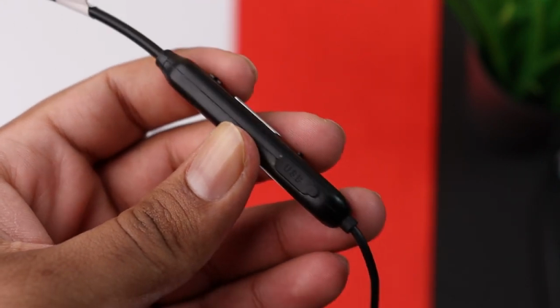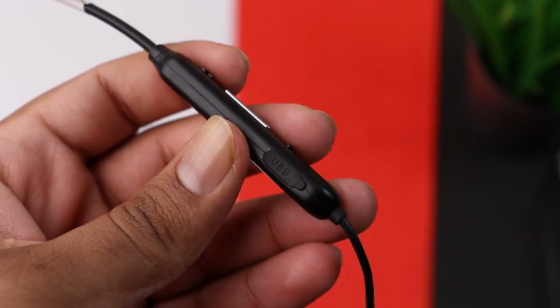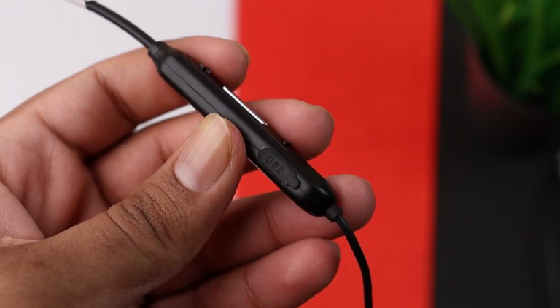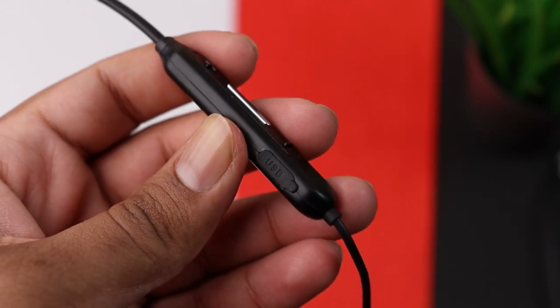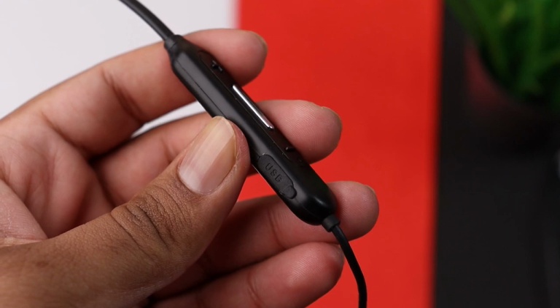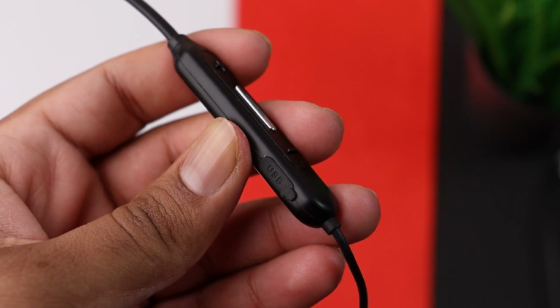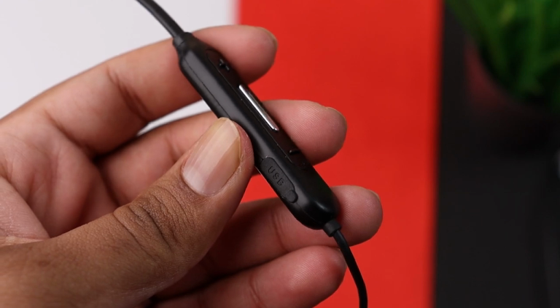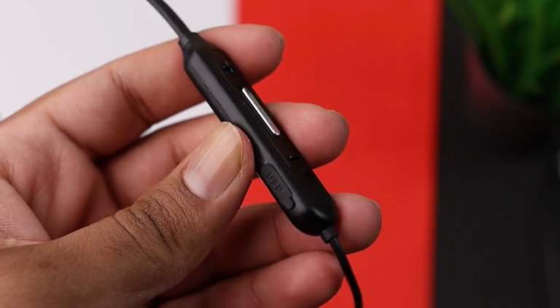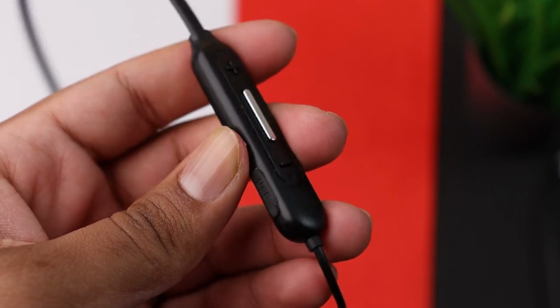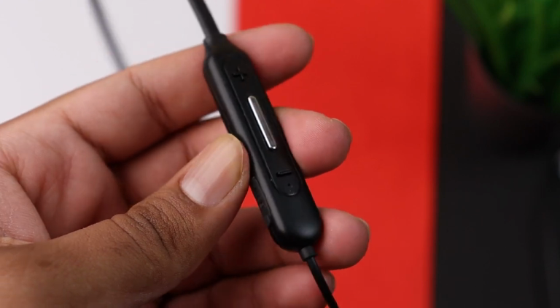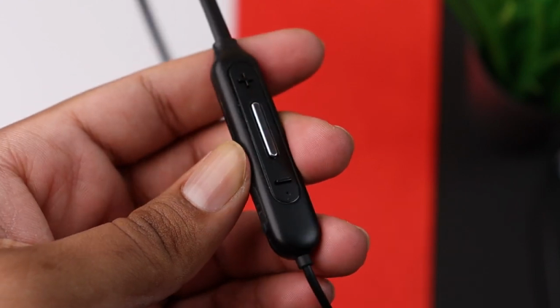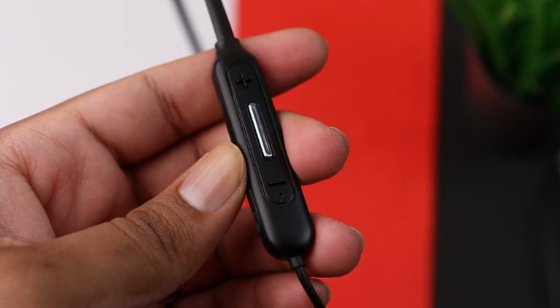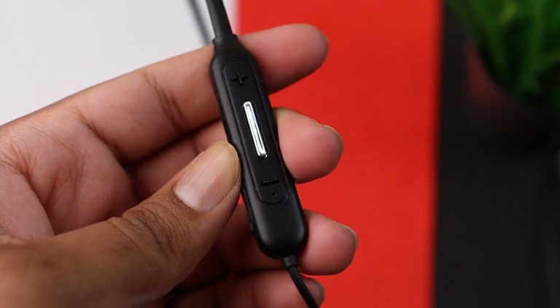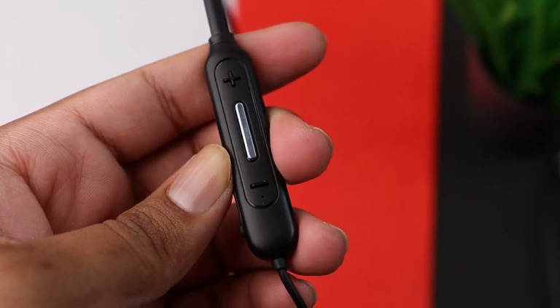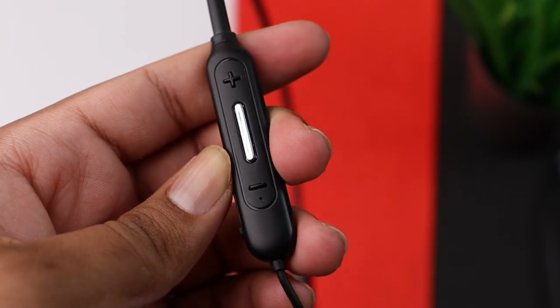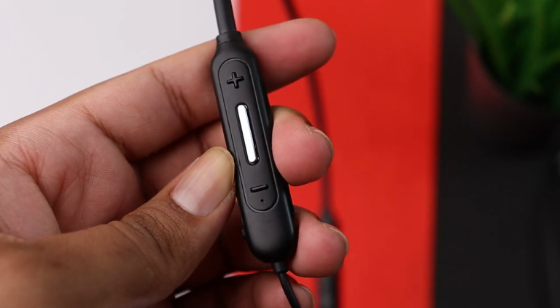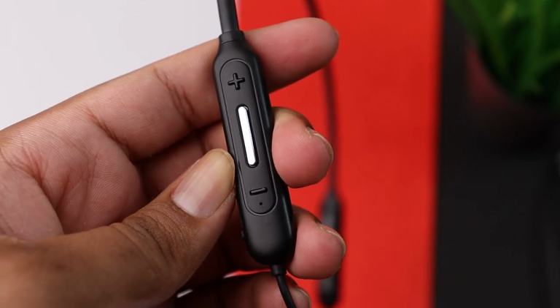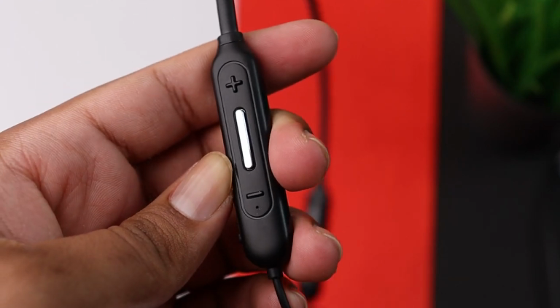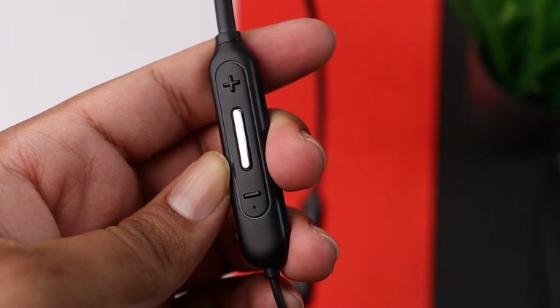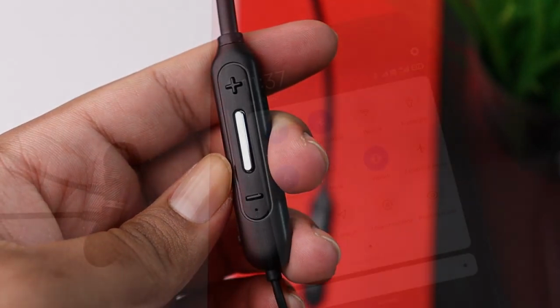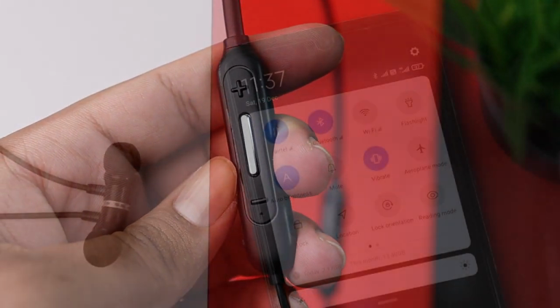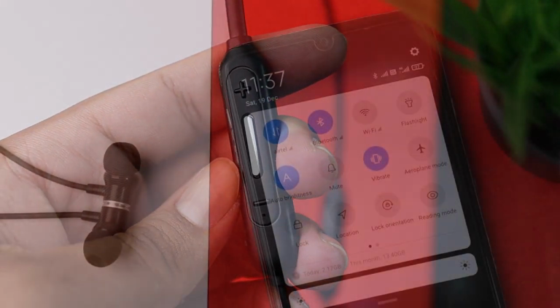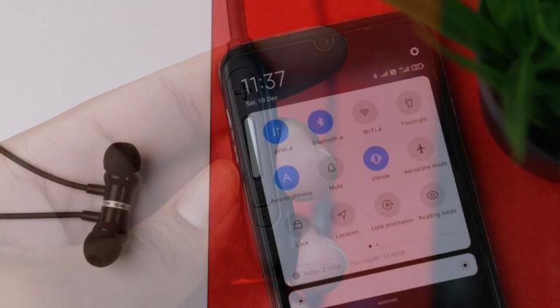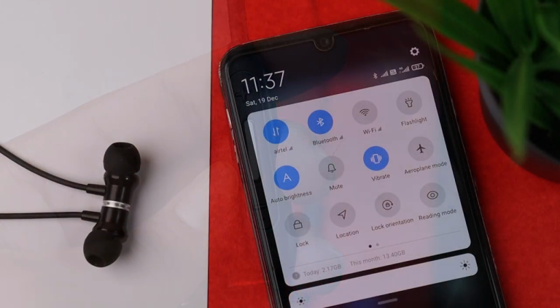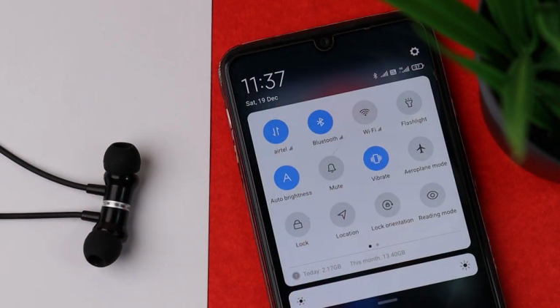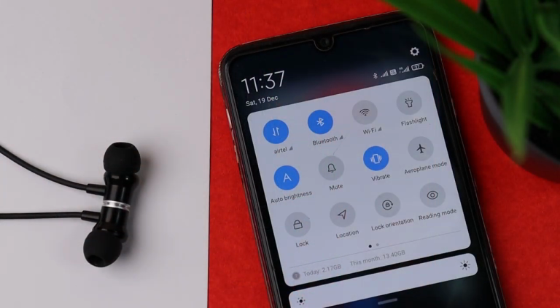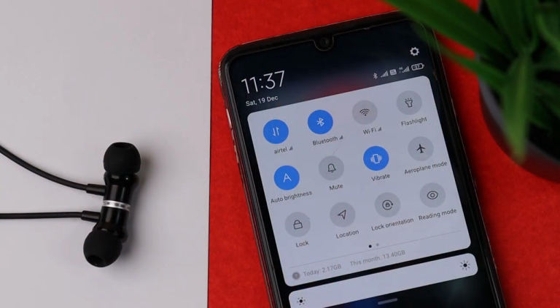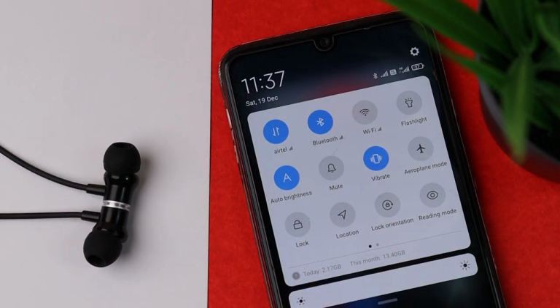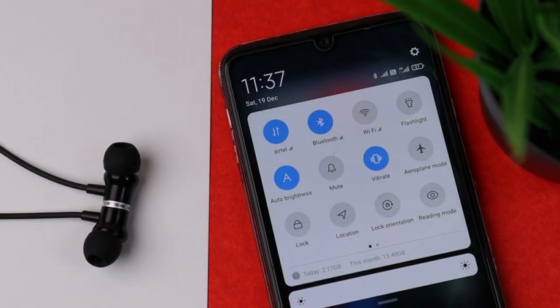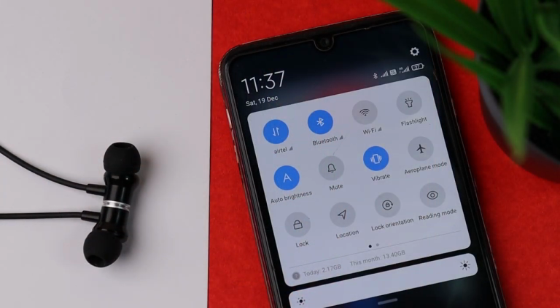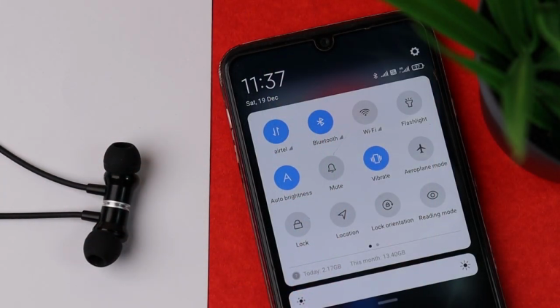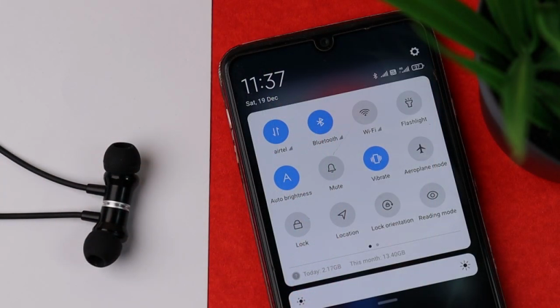Next is connectivity and features, including the magnetic switch.